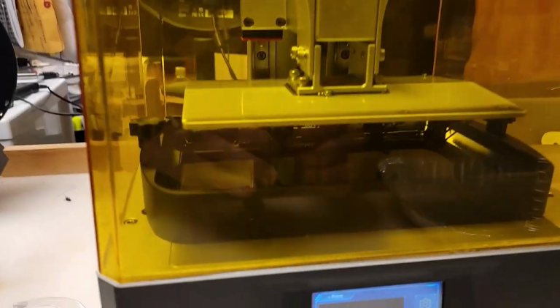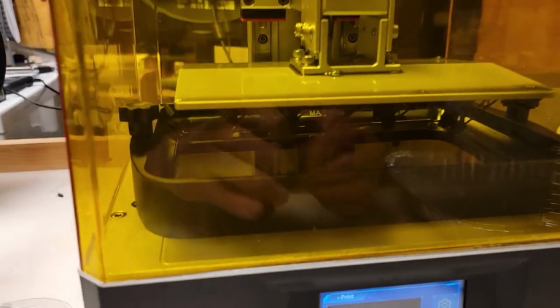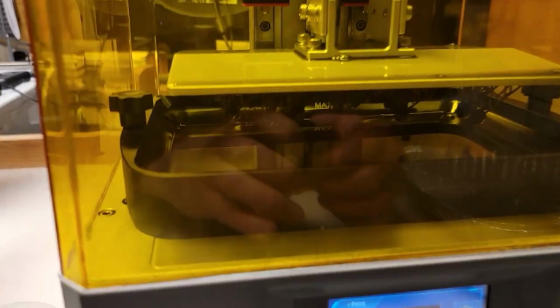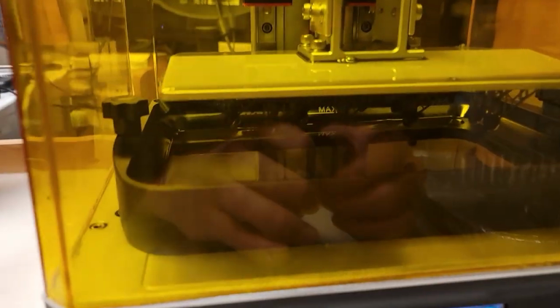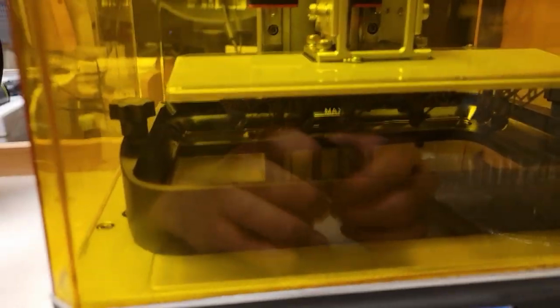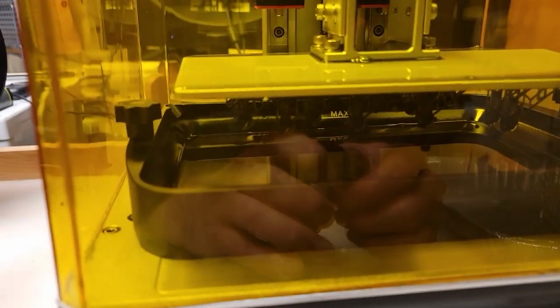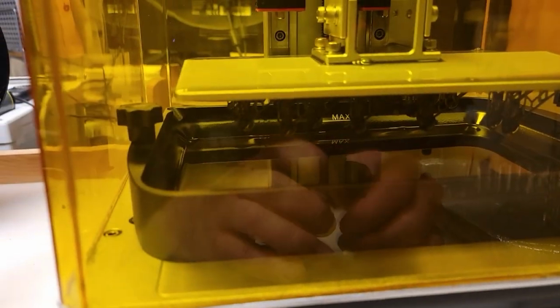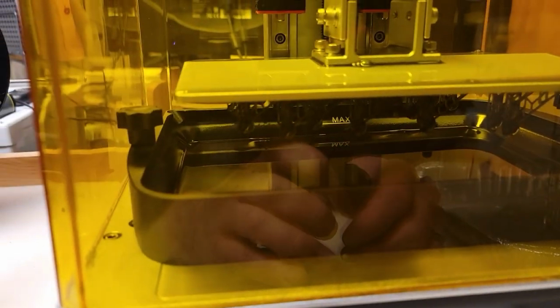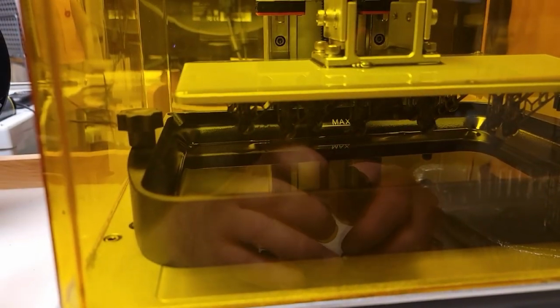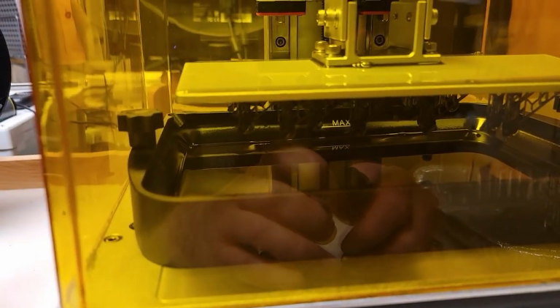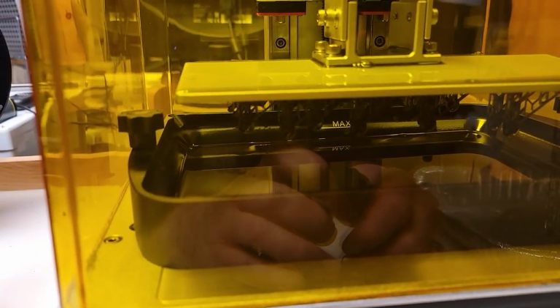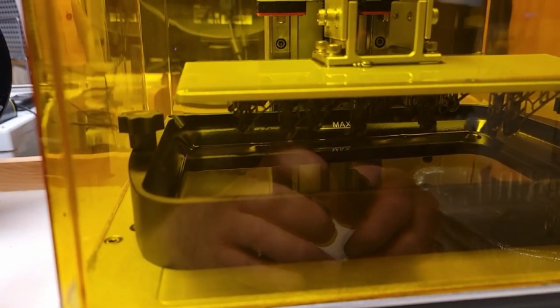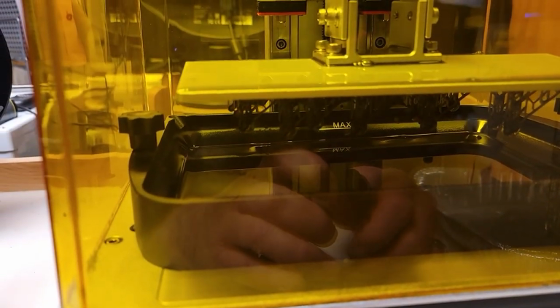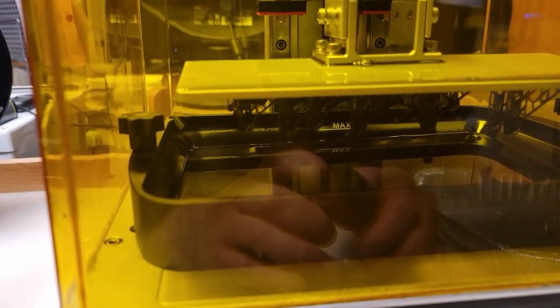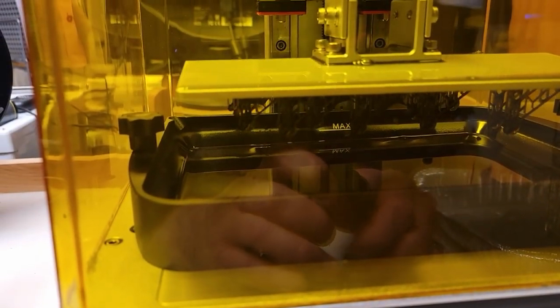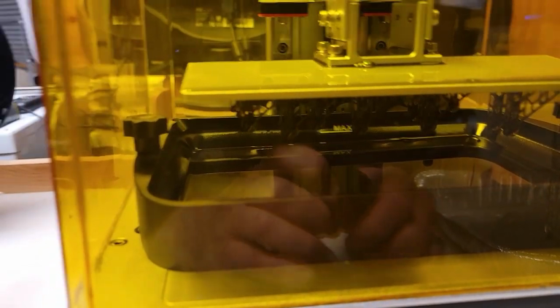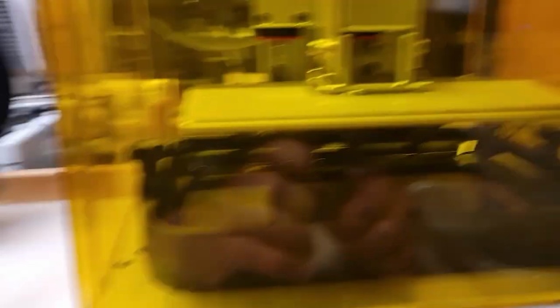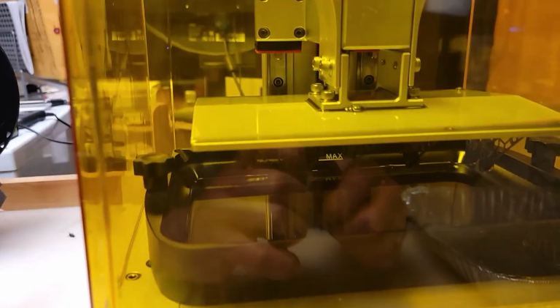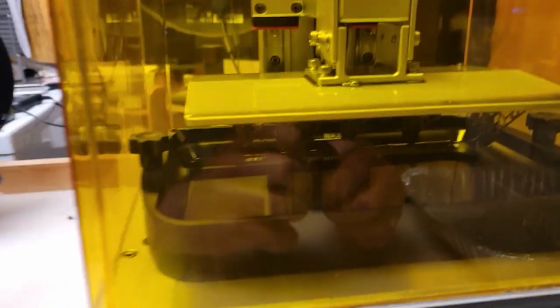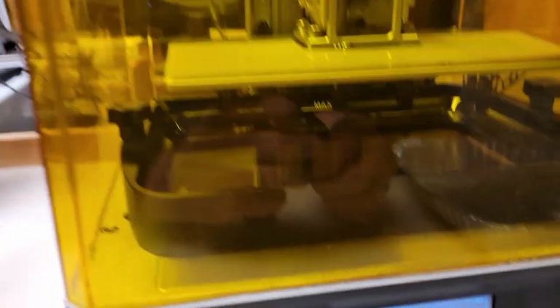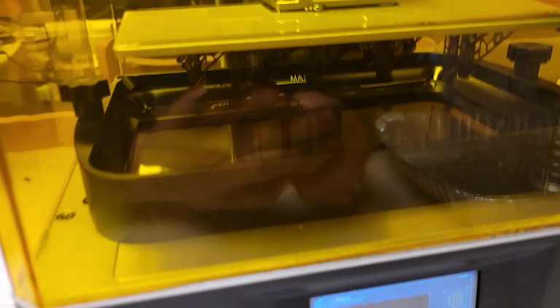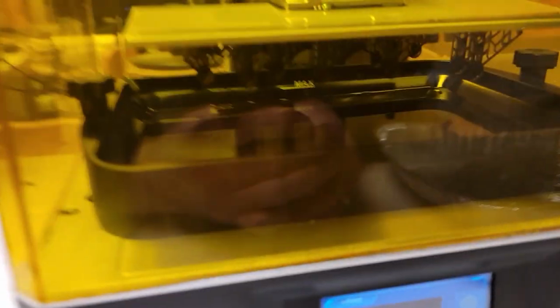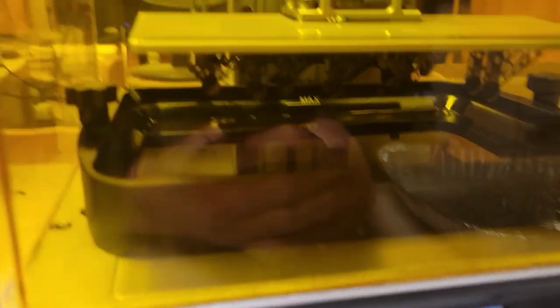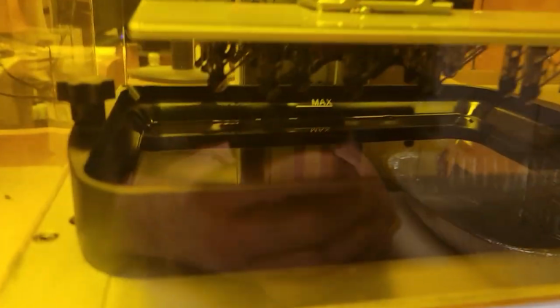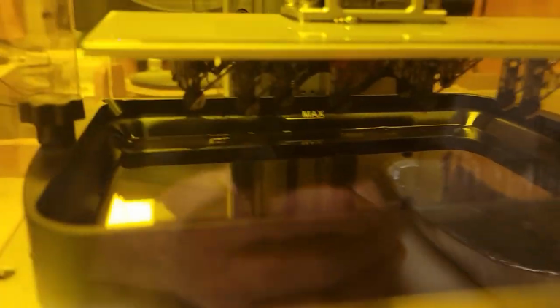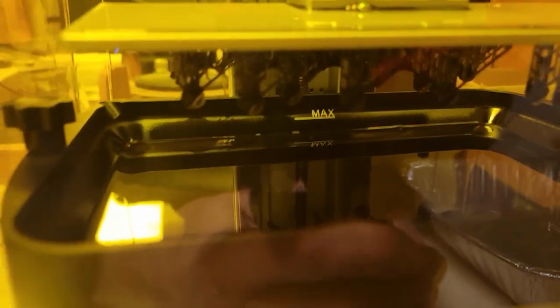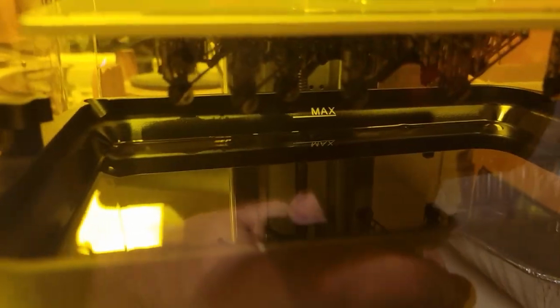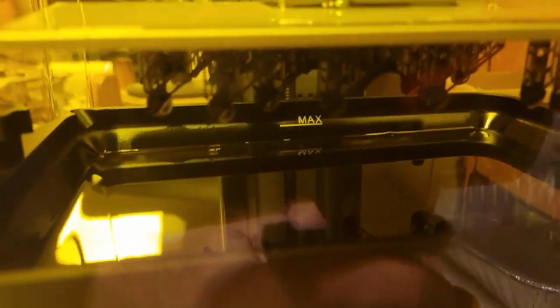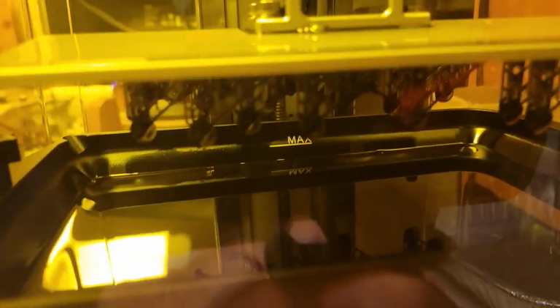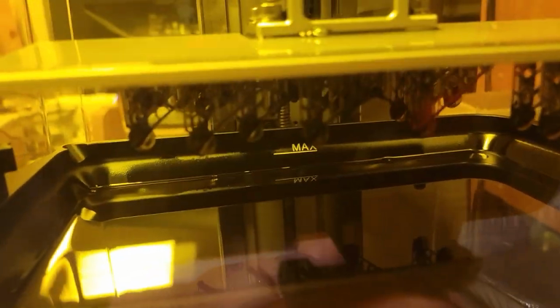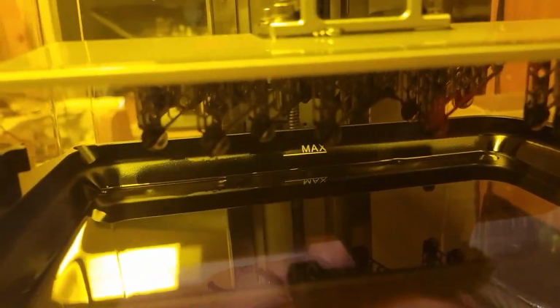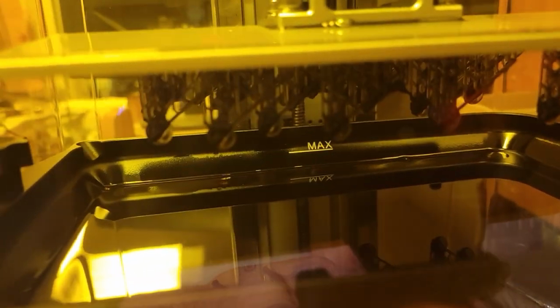But it looks like it's done. I really can't see inside there. I'm afraid to open it up. Yeah, look at that.